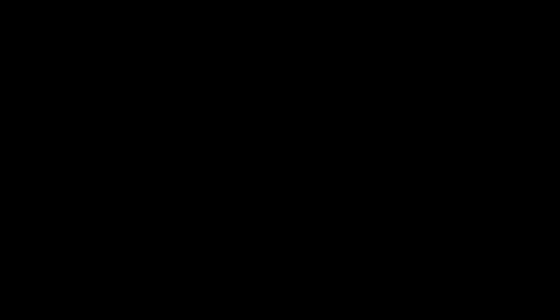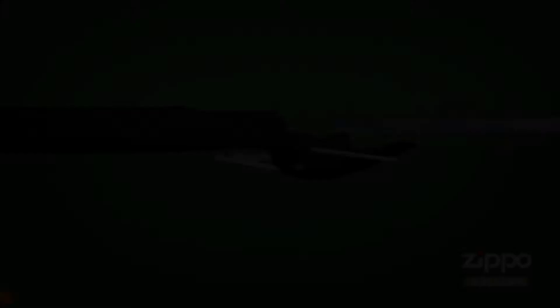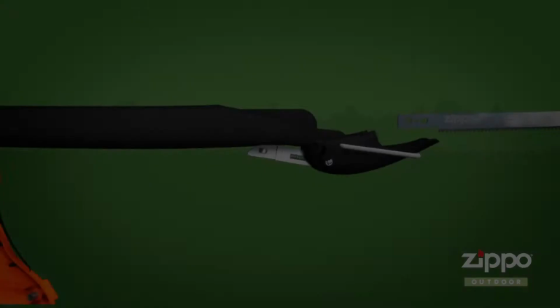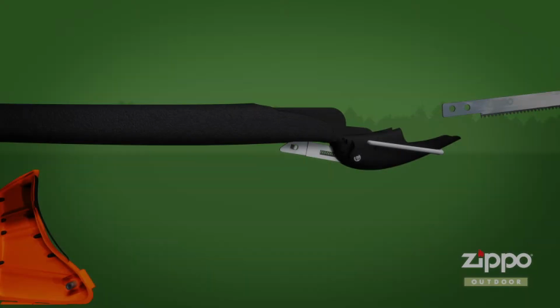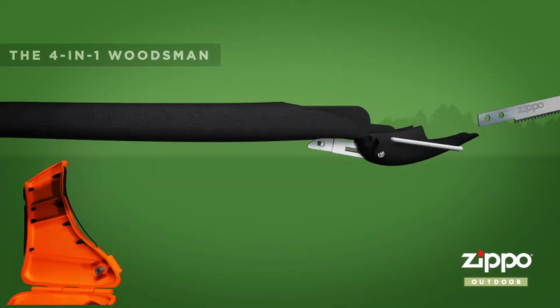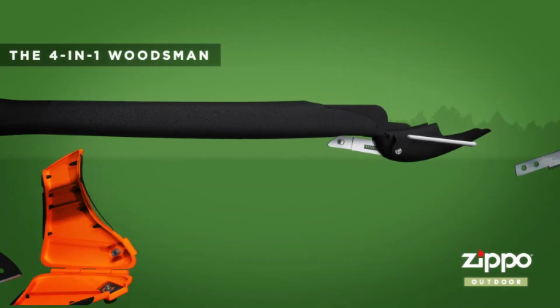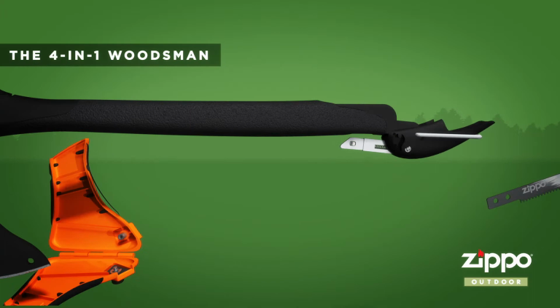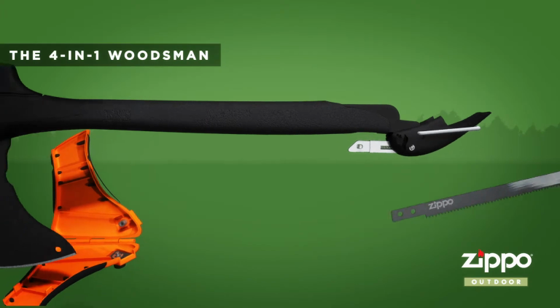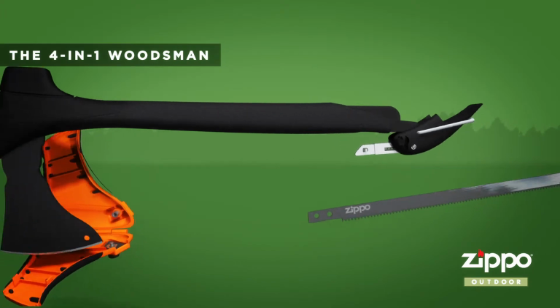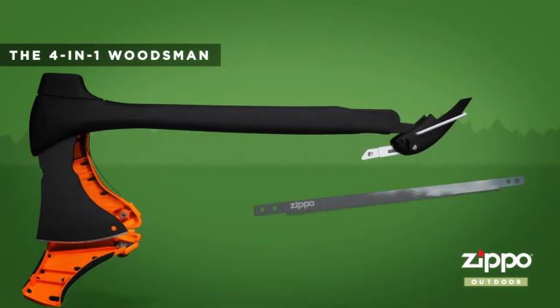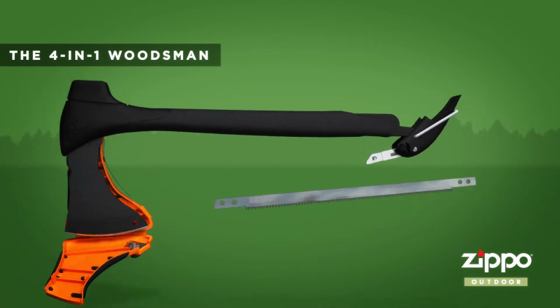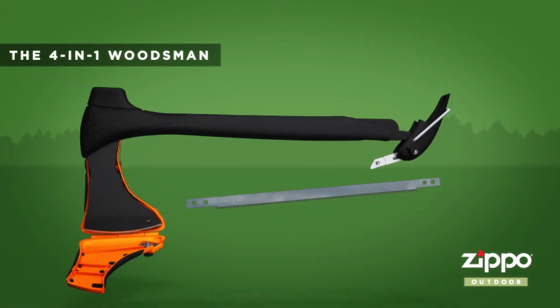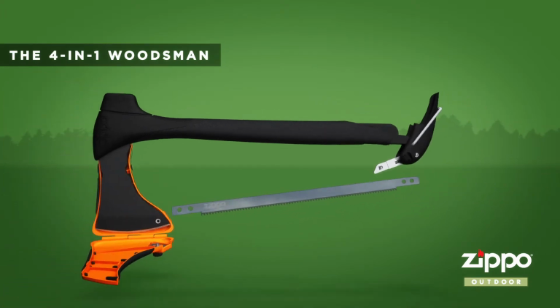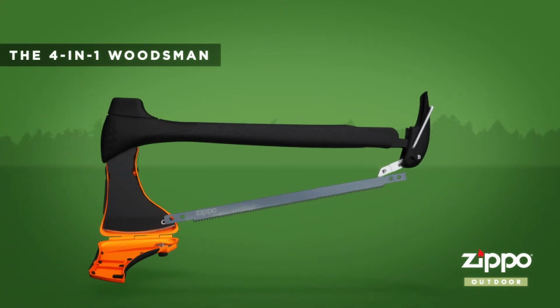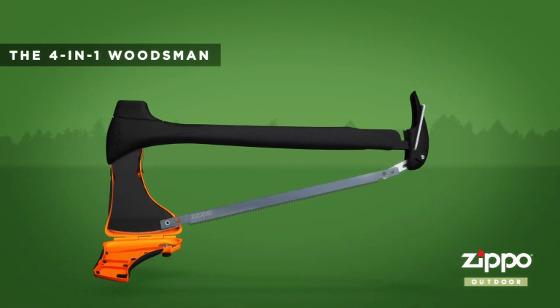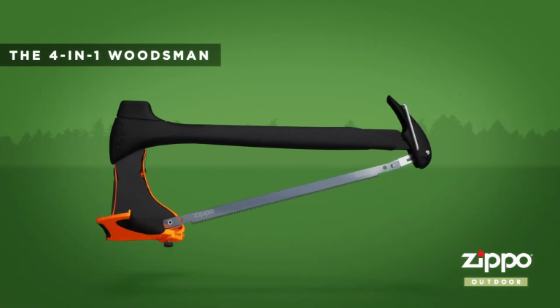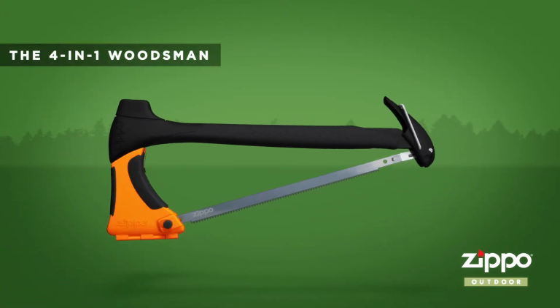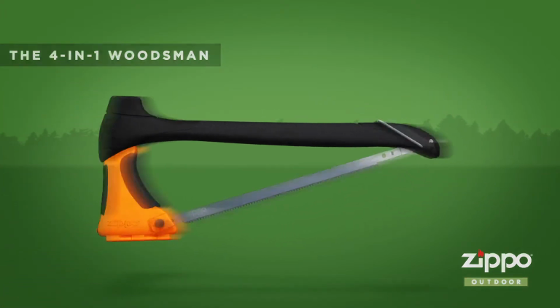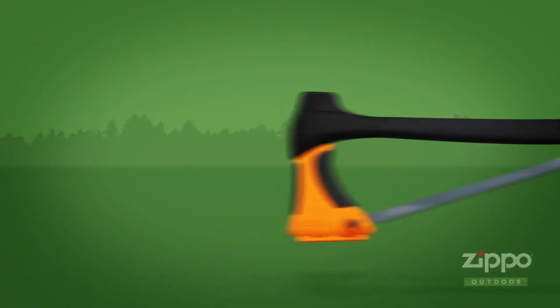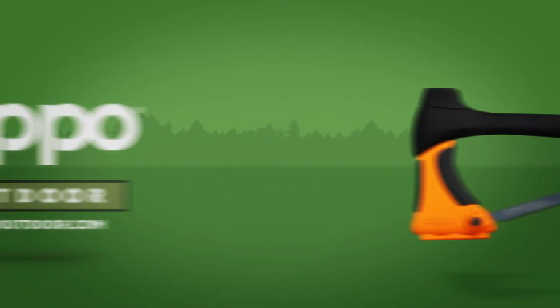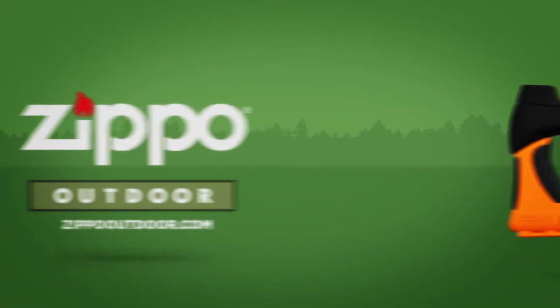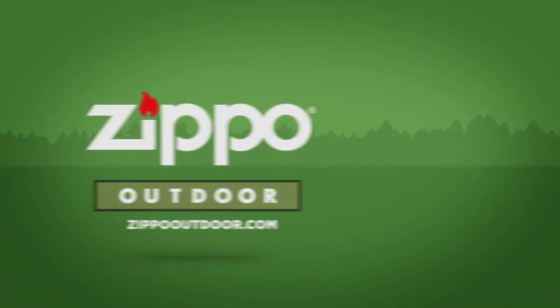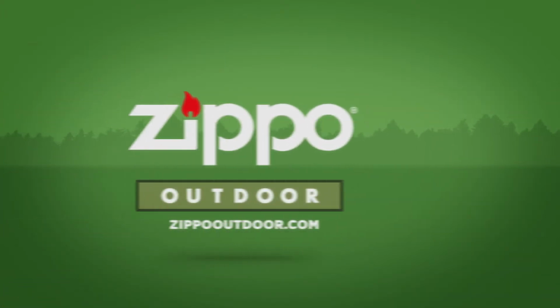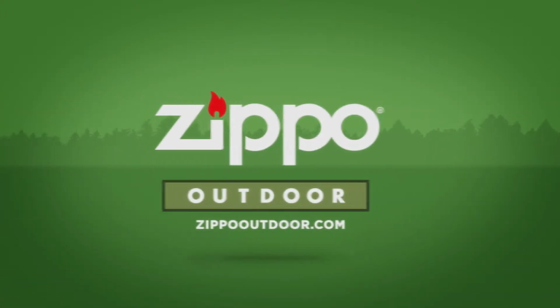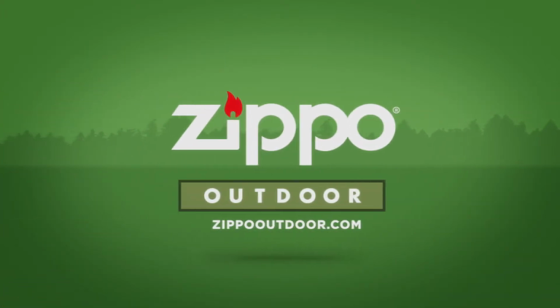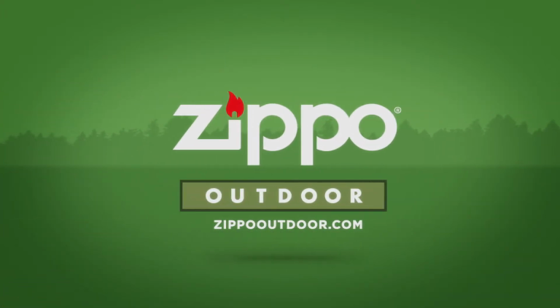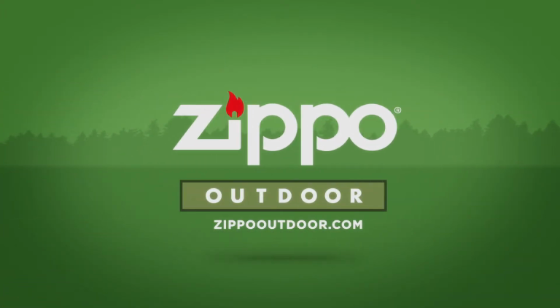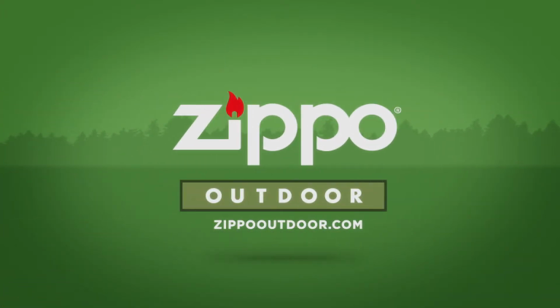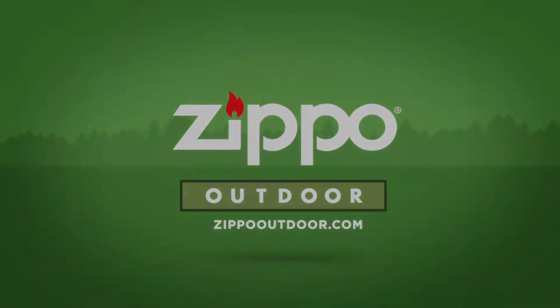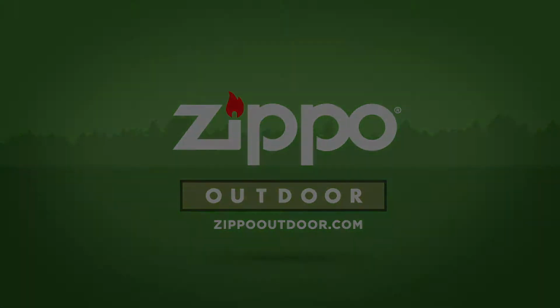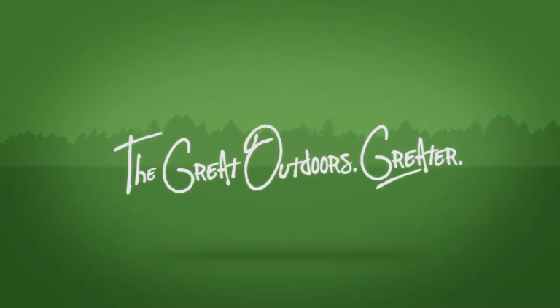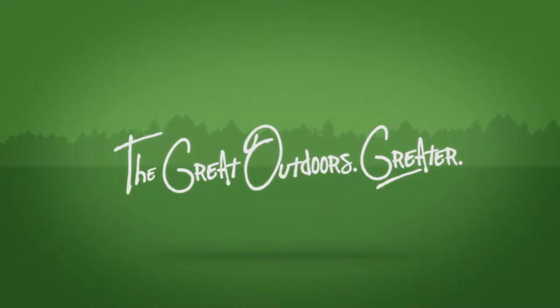This 50 Campfires segment is brought to you by the 4-in-1 Woodsman from Zippo Outdoor.